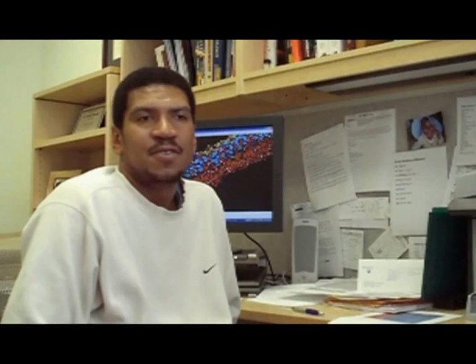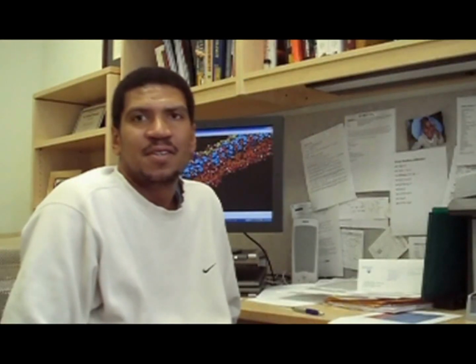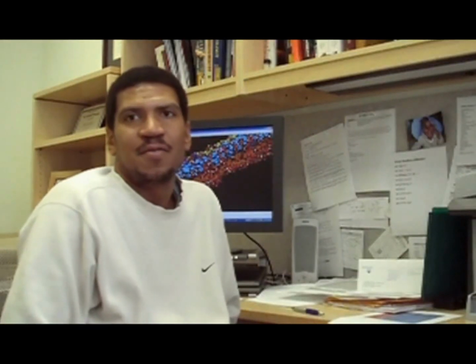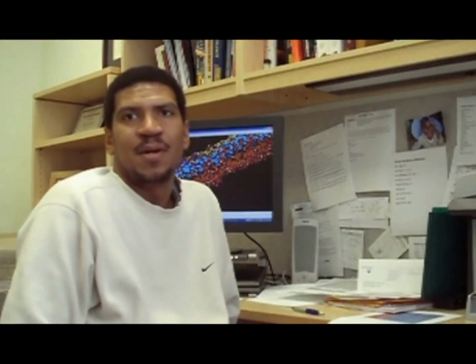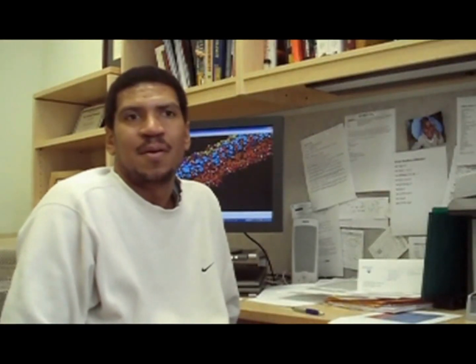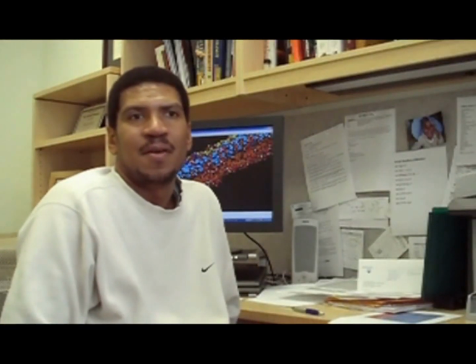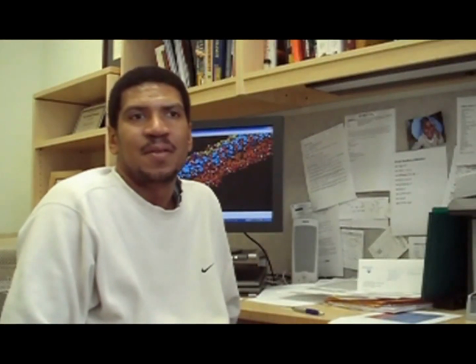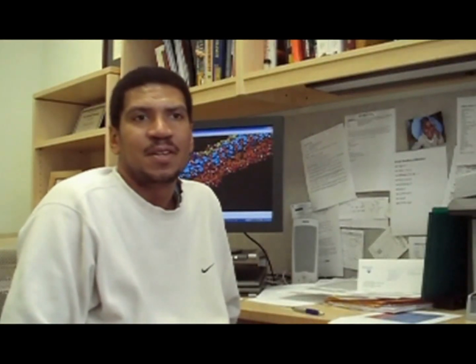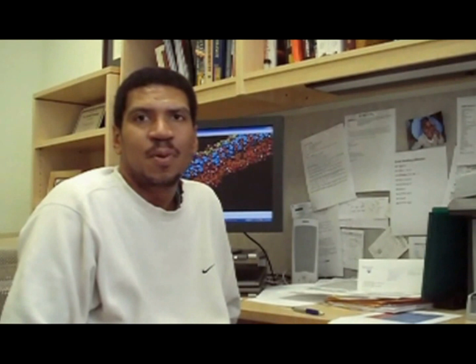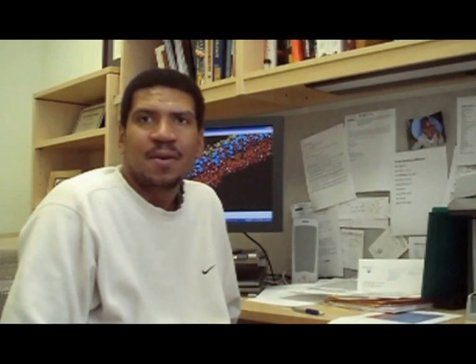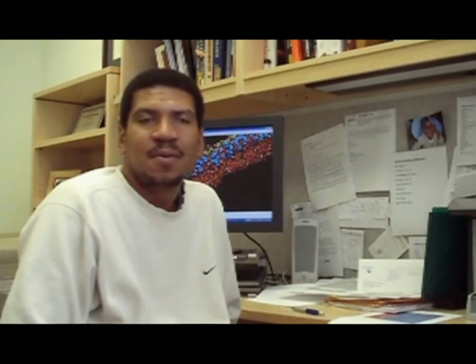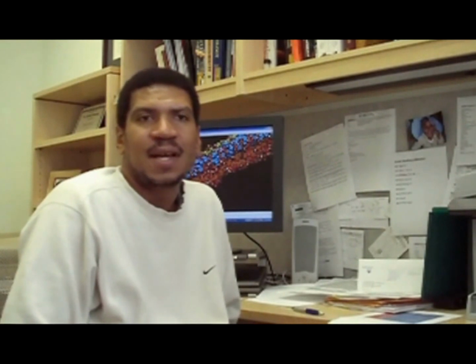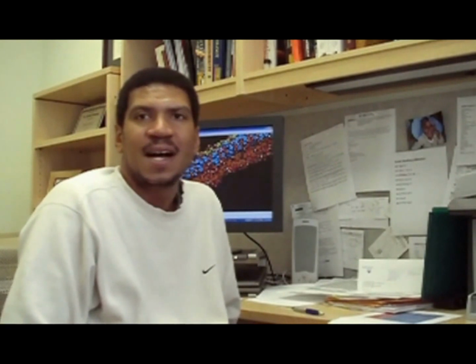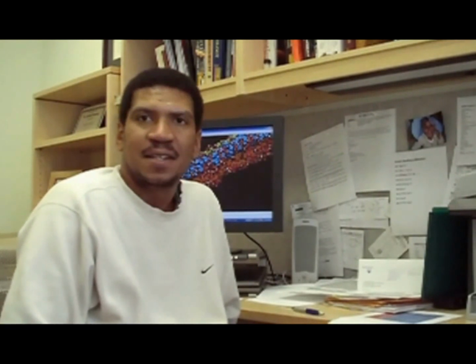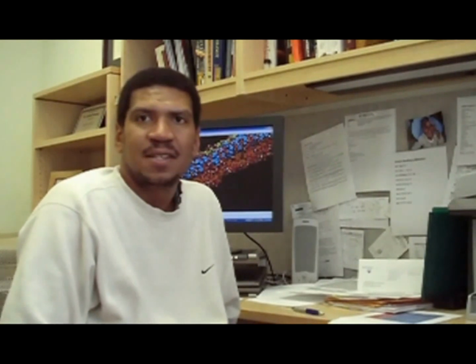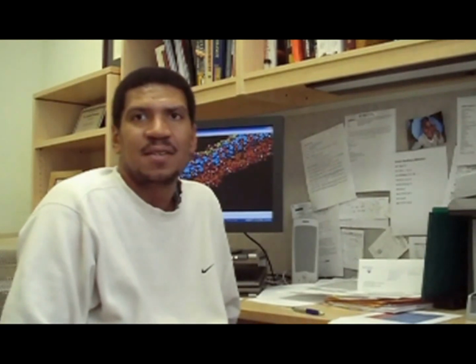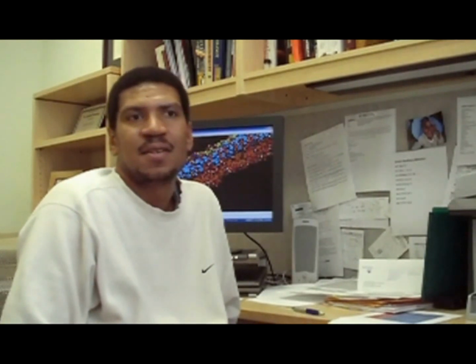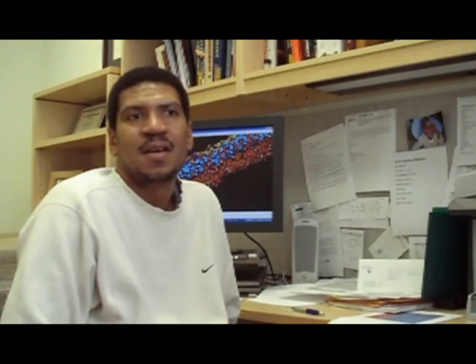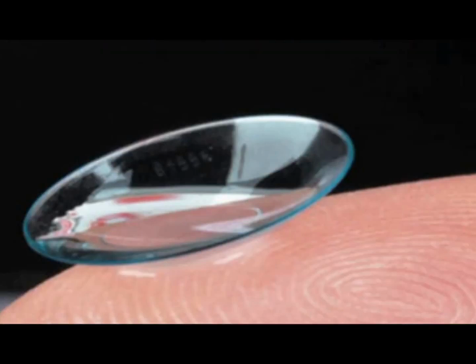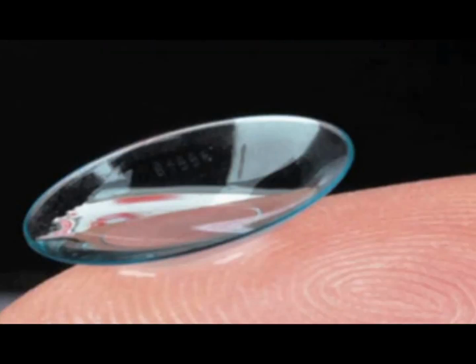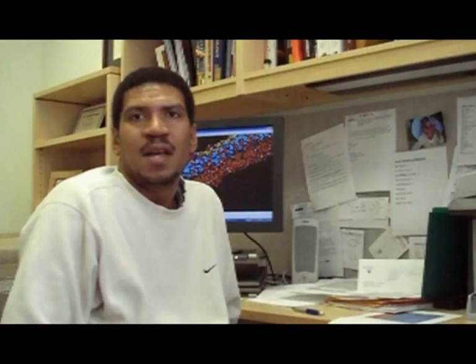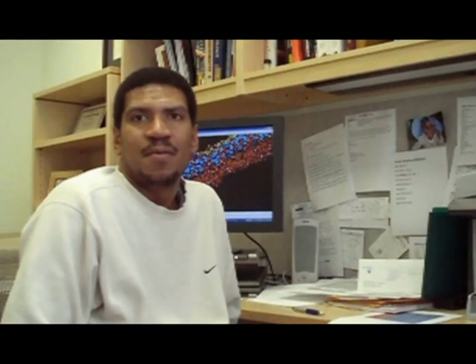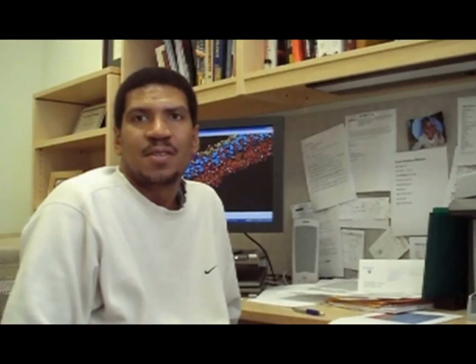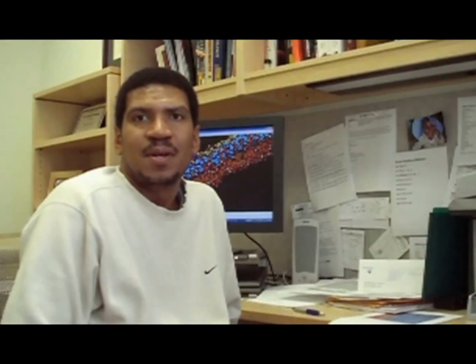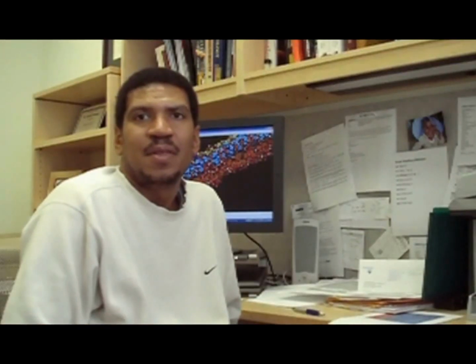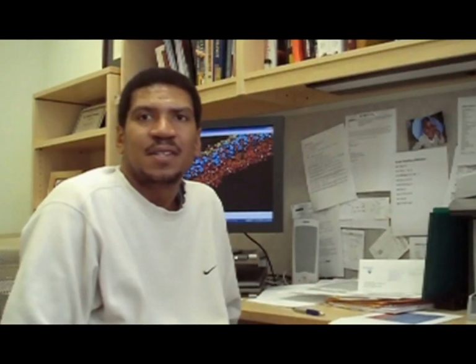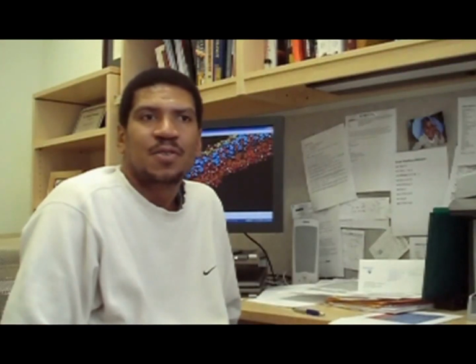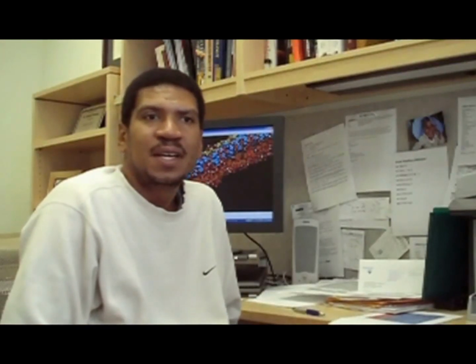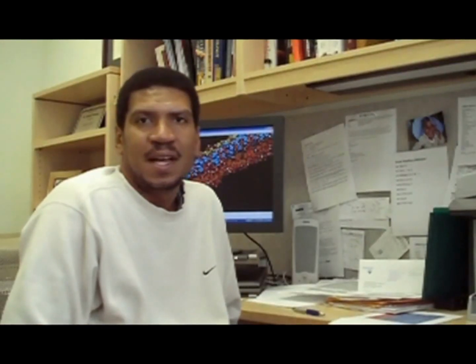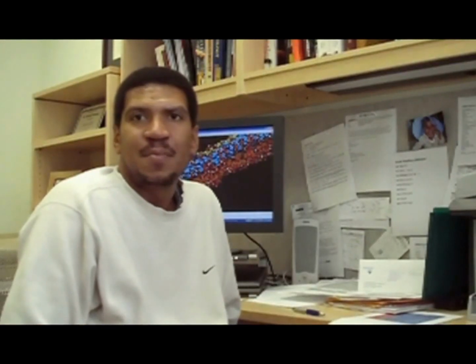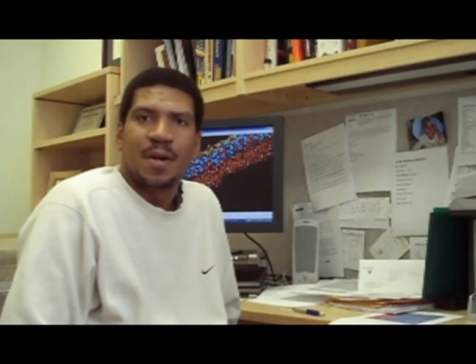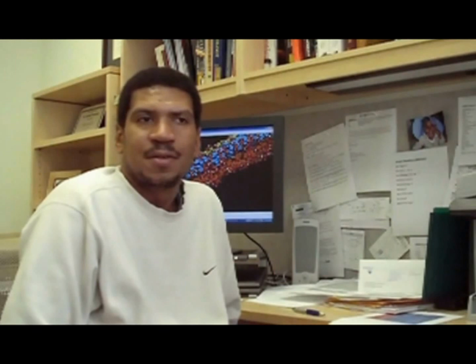Hydrogels are everywhere. They're in things you wear, like contact lenses, and they're also in things that you eat, like gummy bears.